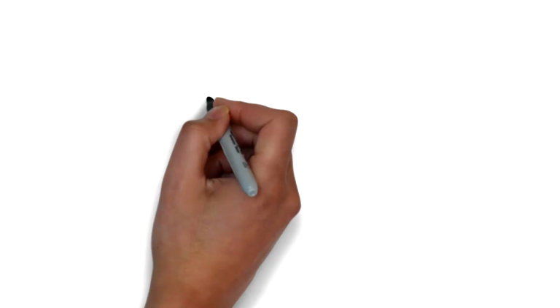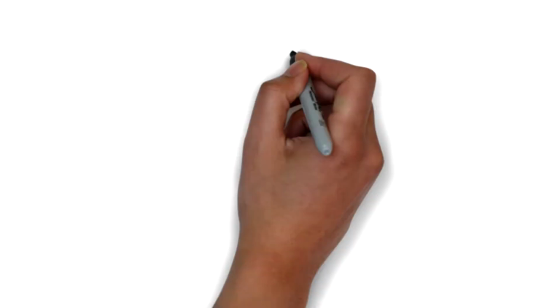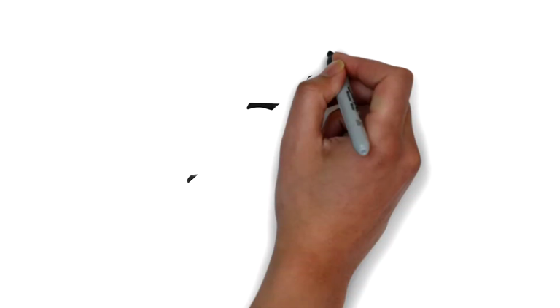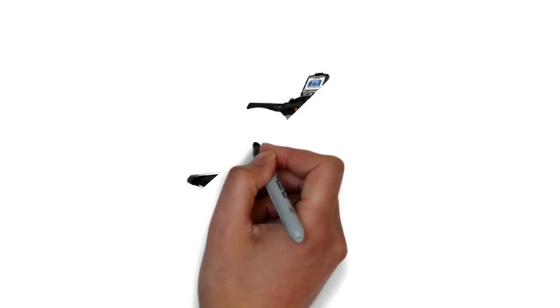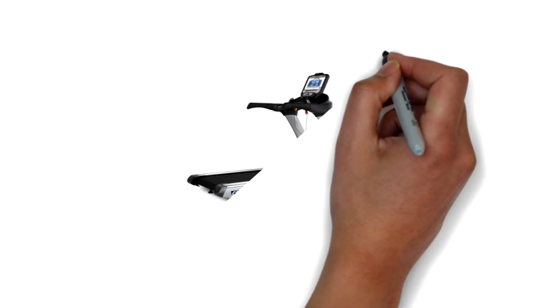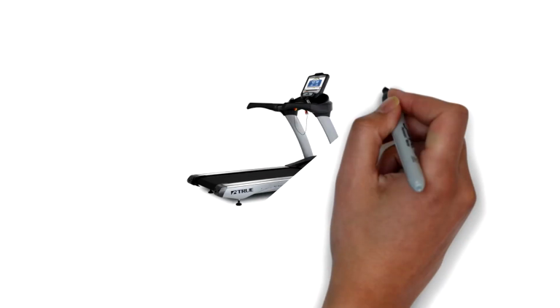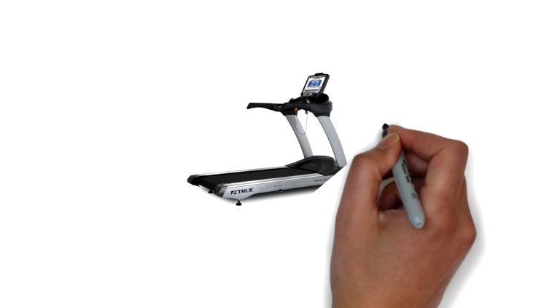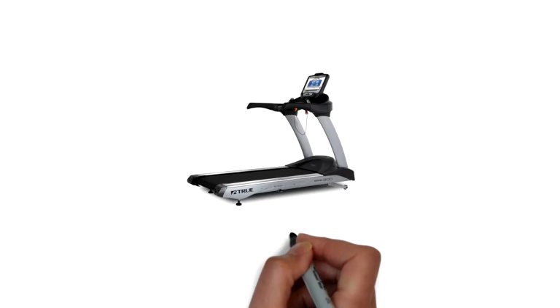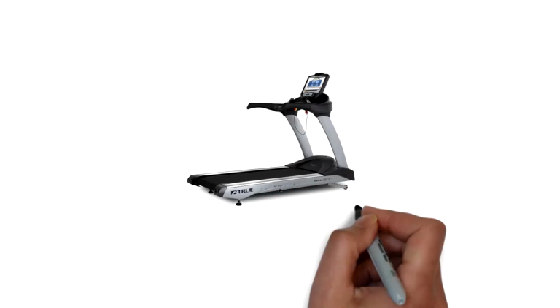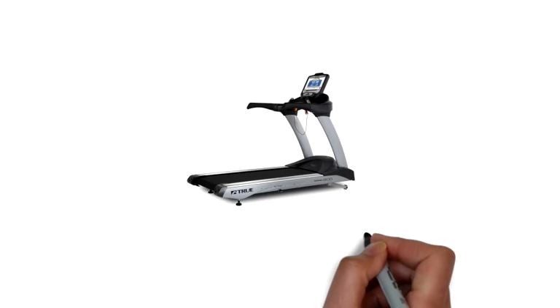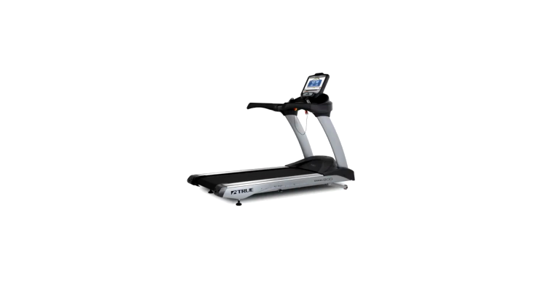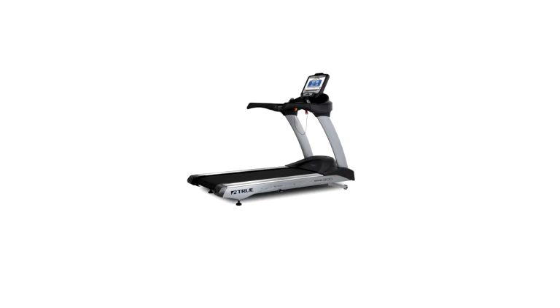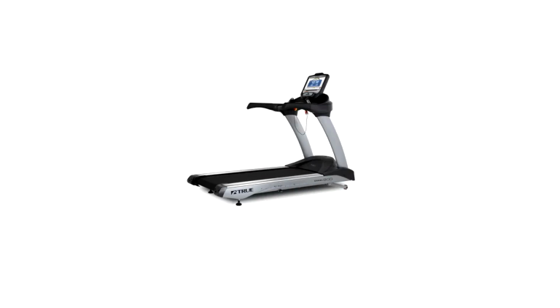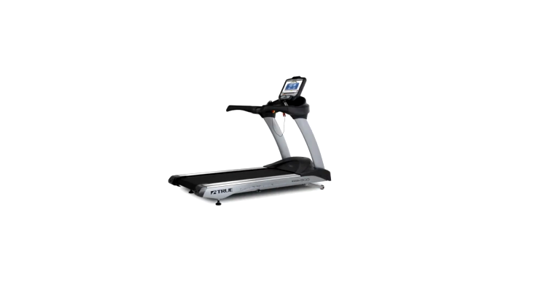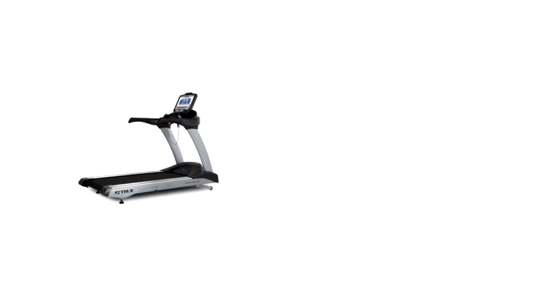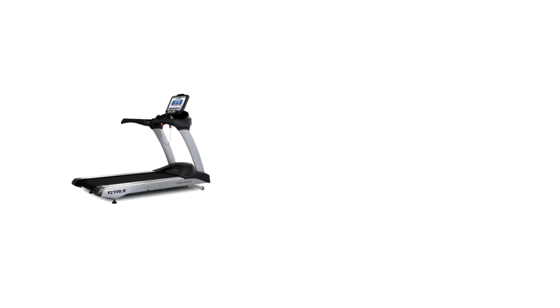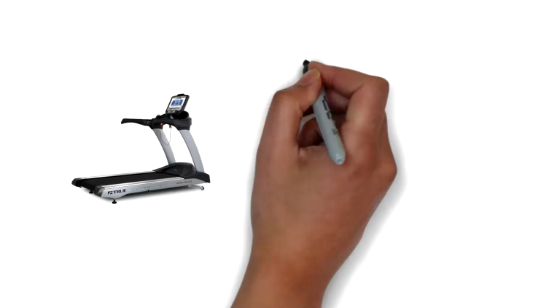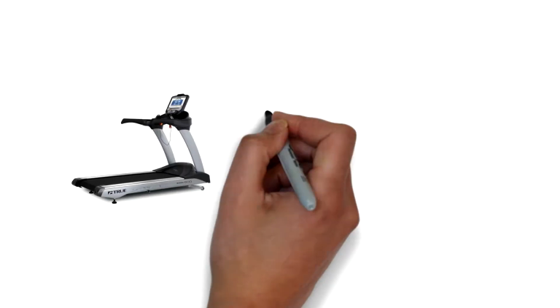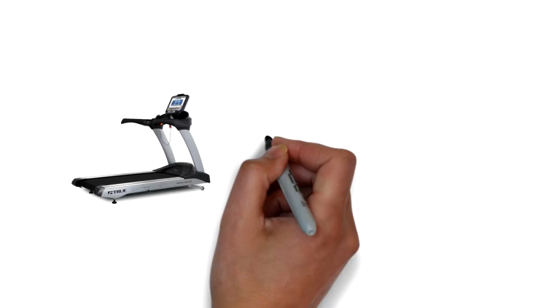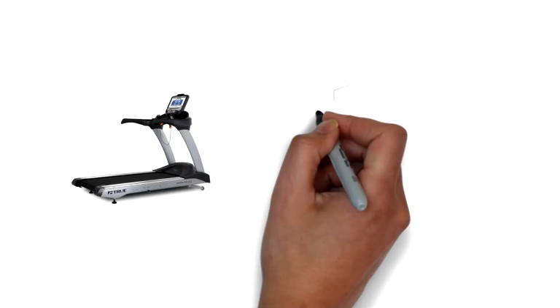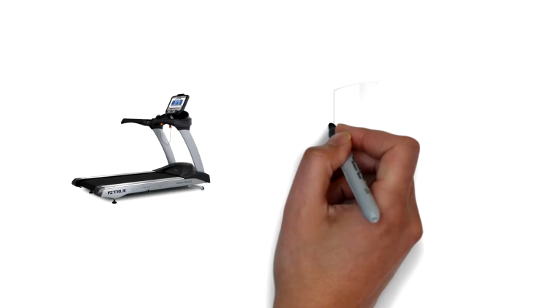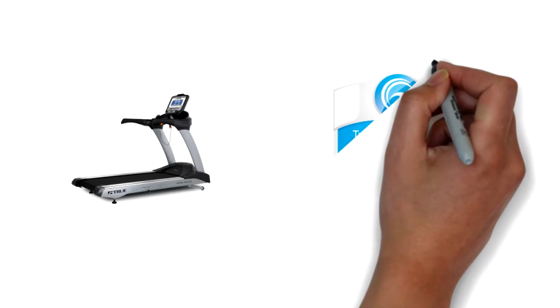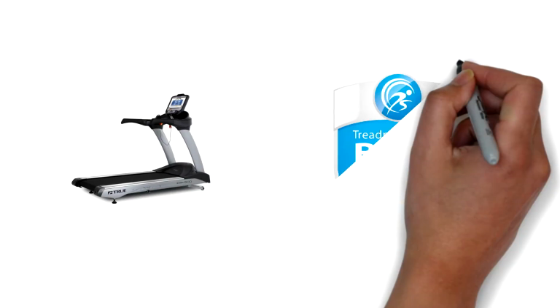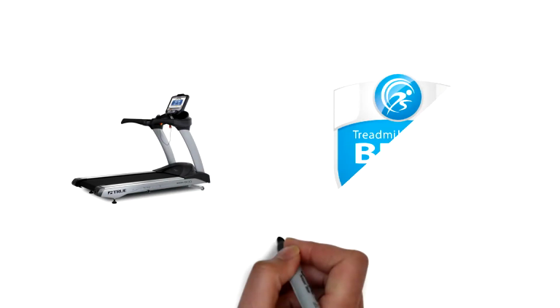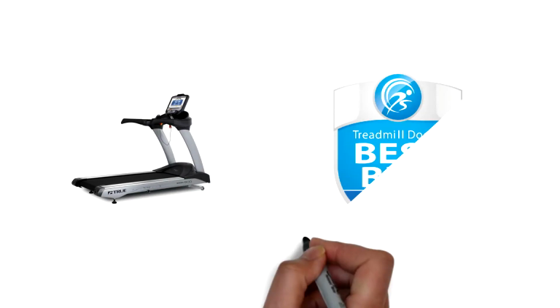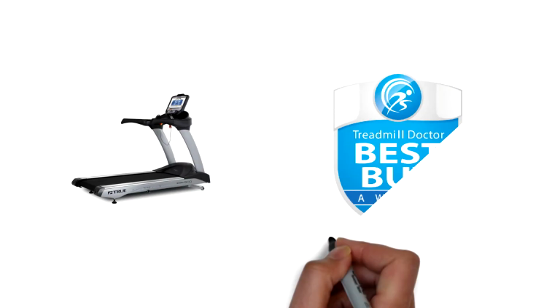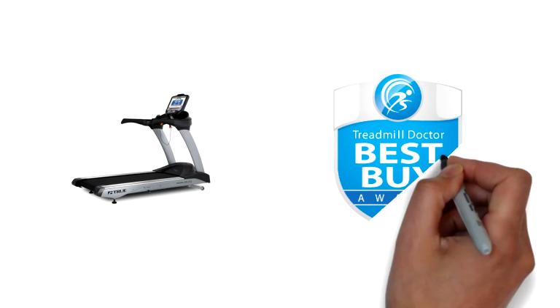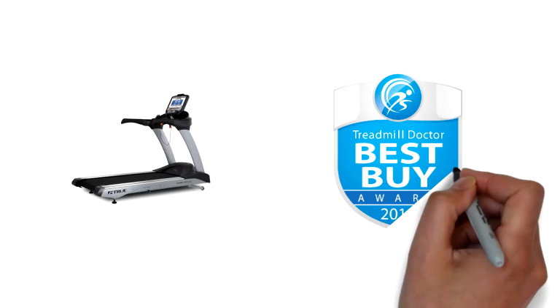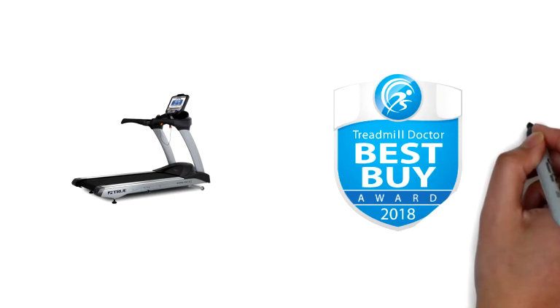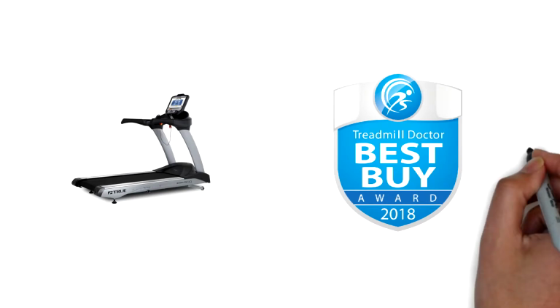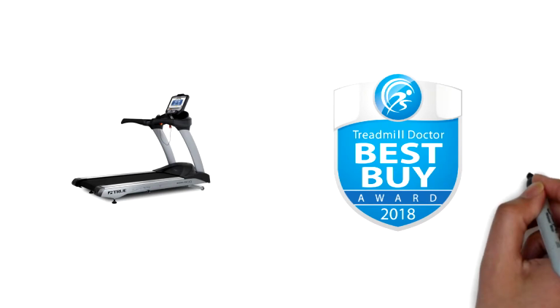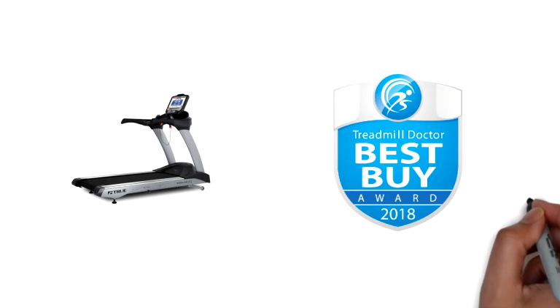True XL 900, one of Treadmill Doctor's Best Buy Treadmills for 2018.